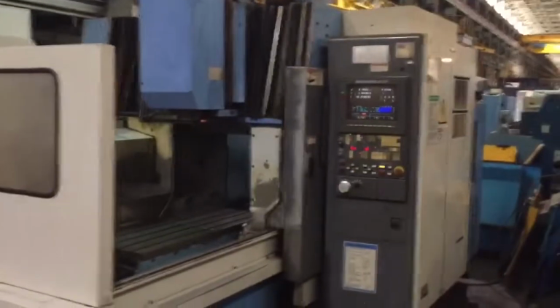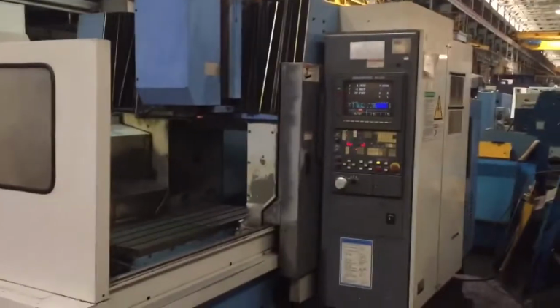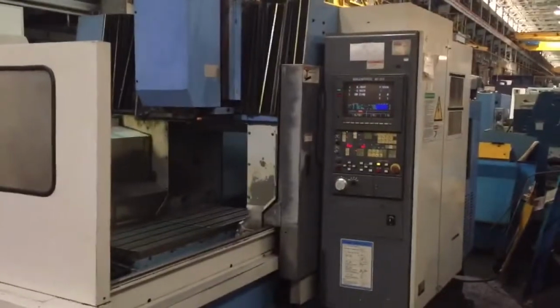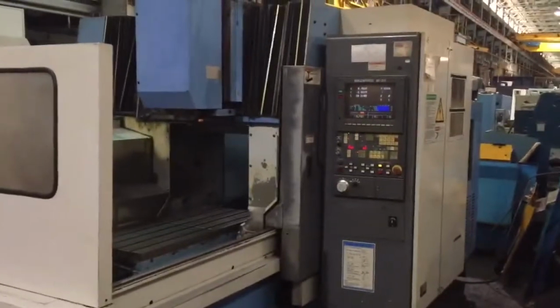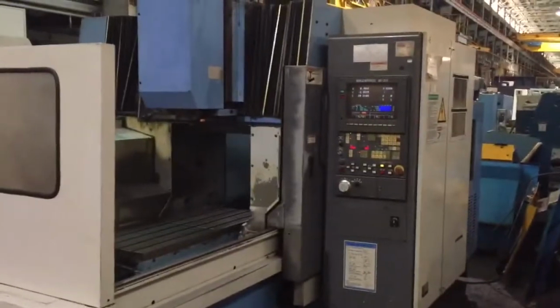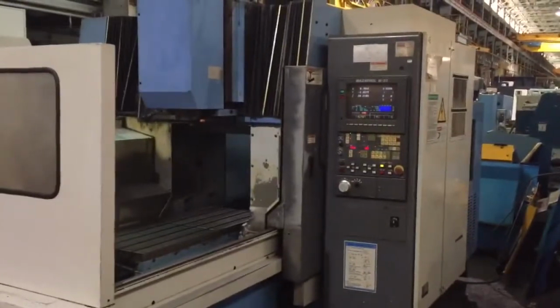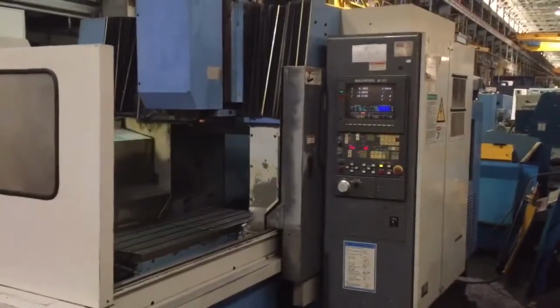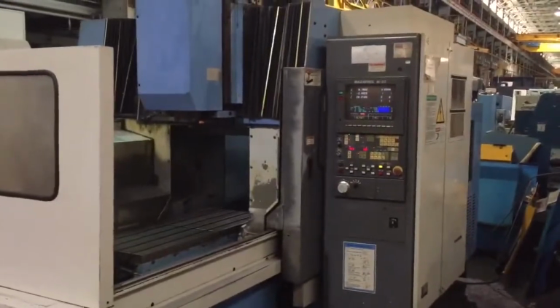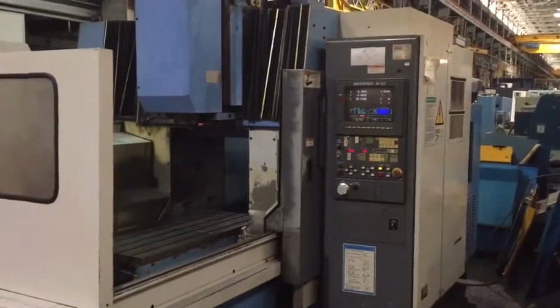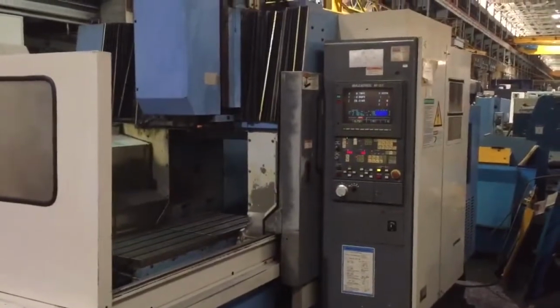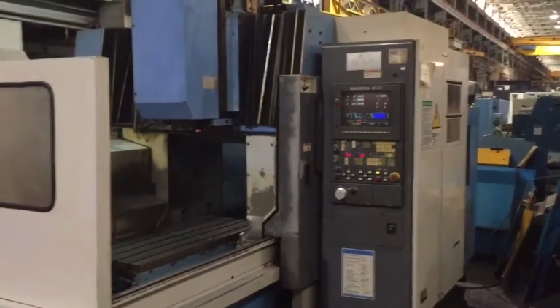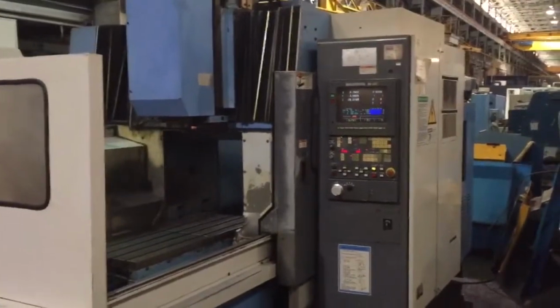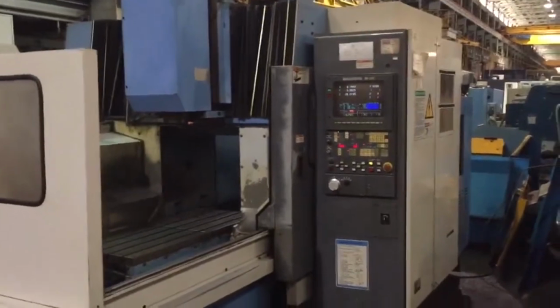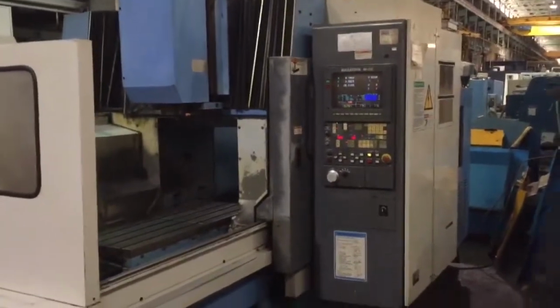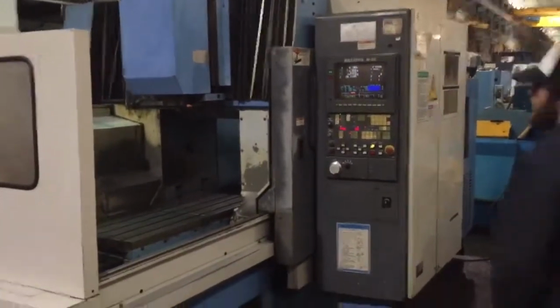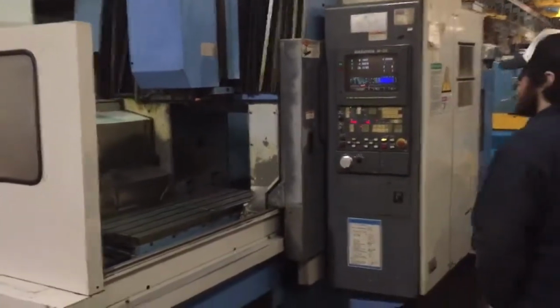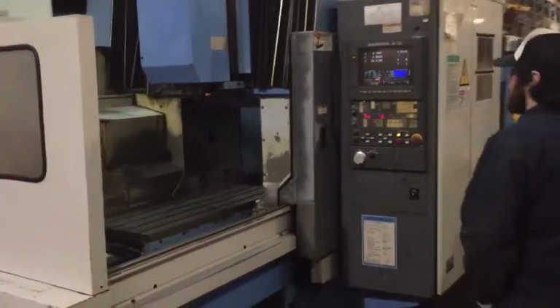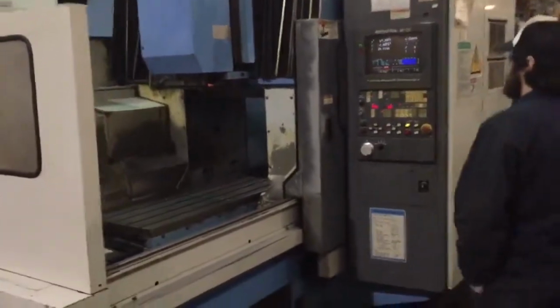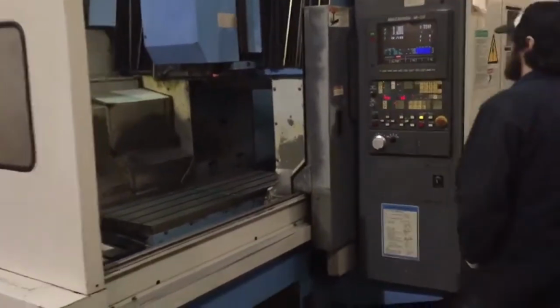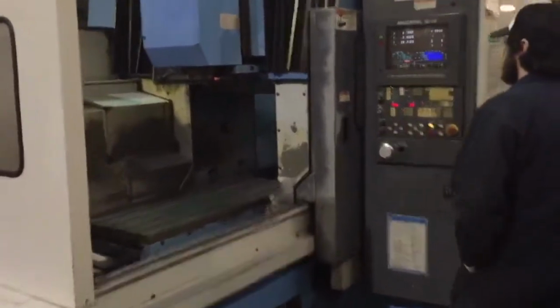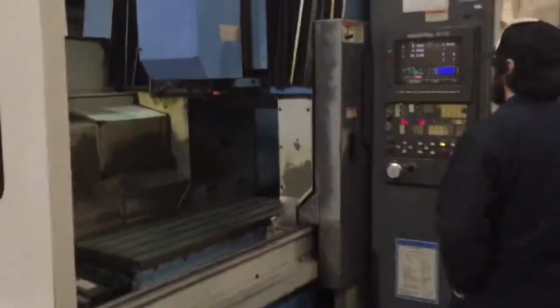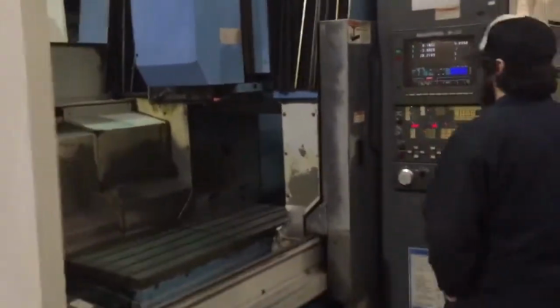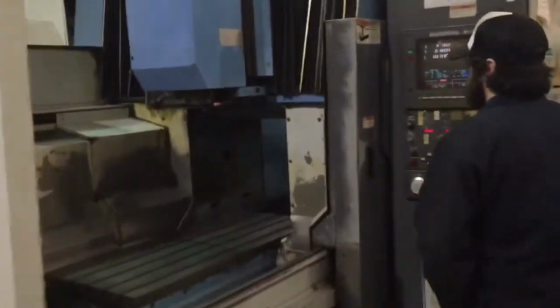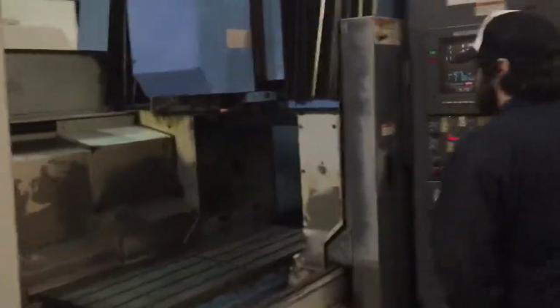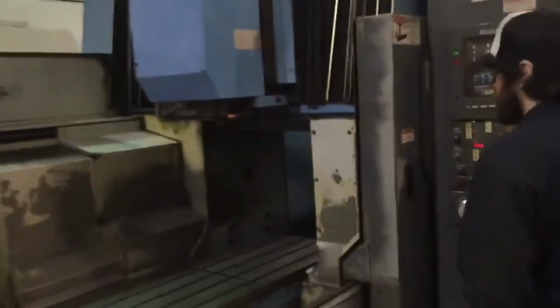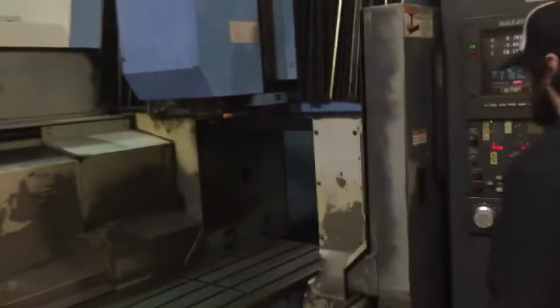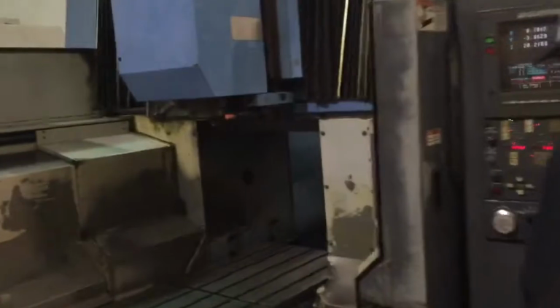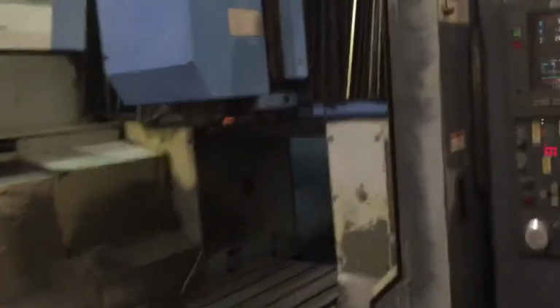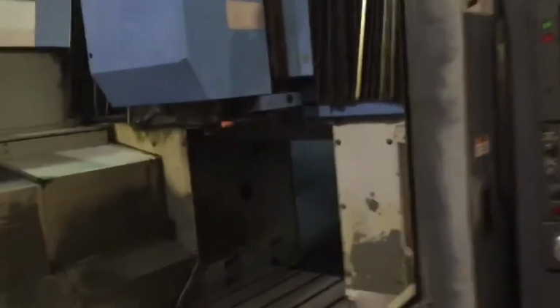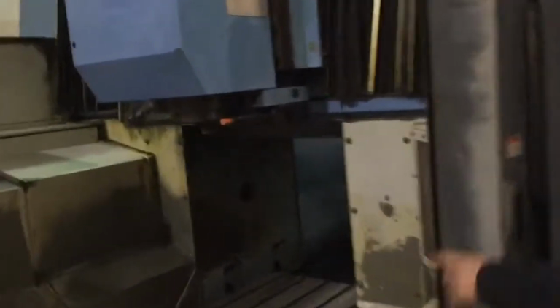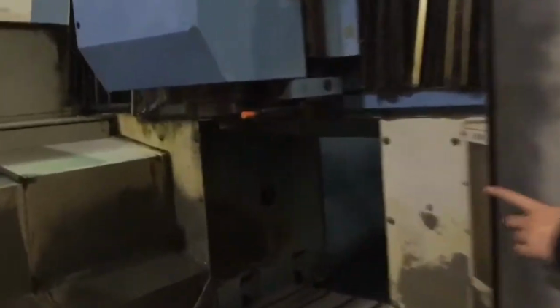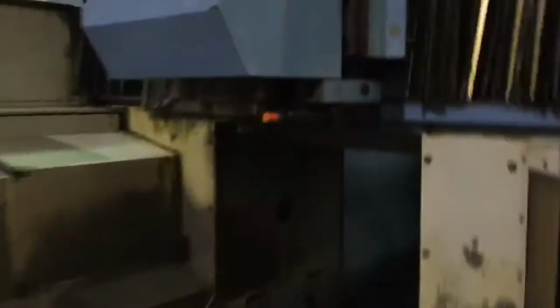We're going to run it for you. Right now the spindle is running at 500 RPM.